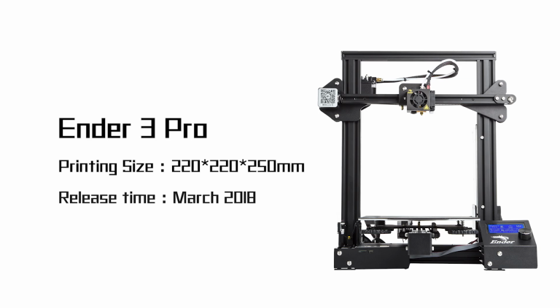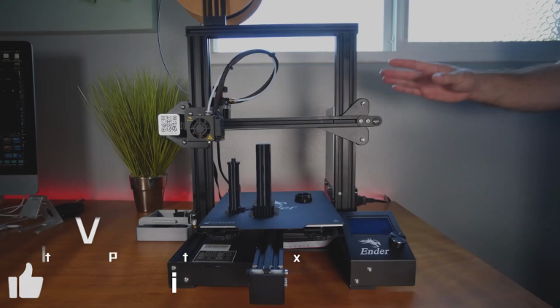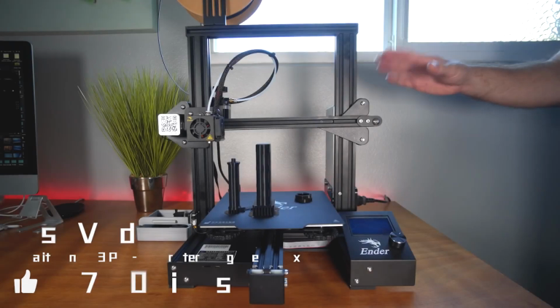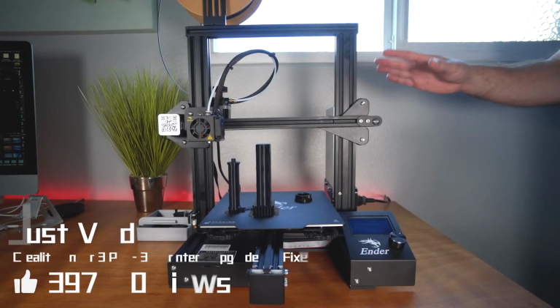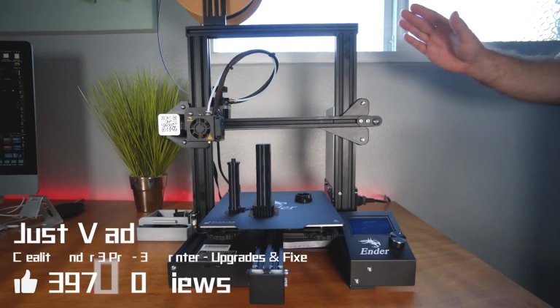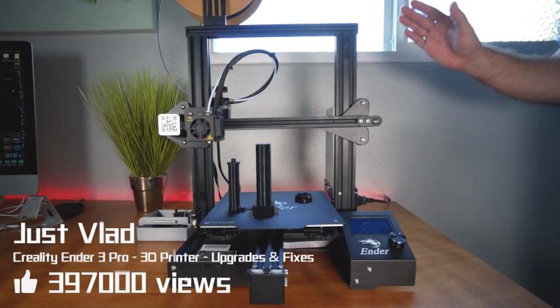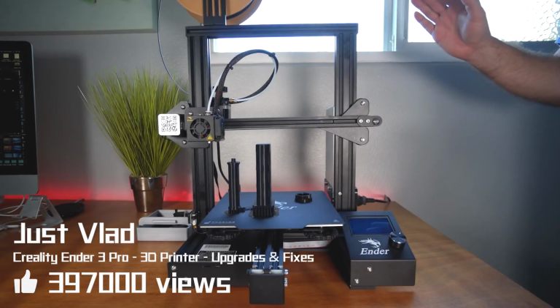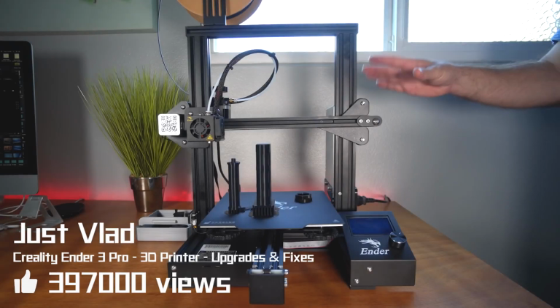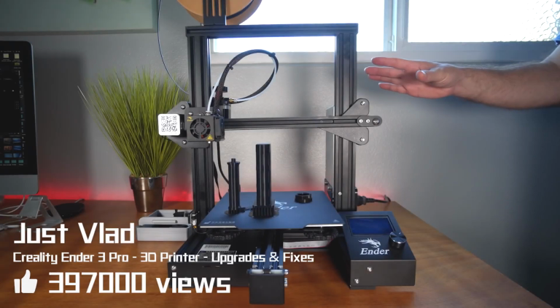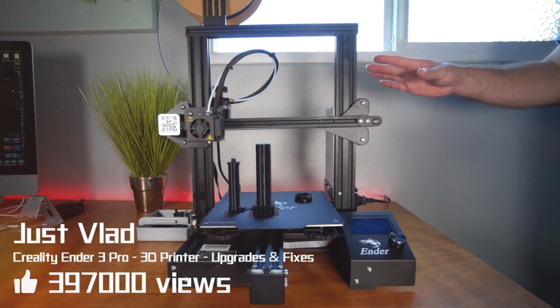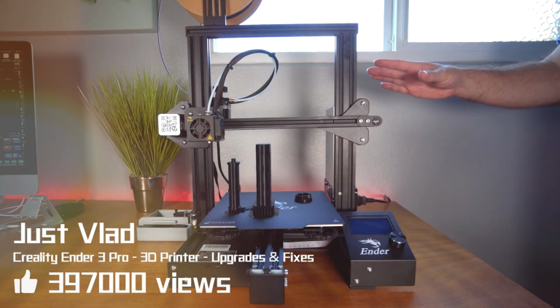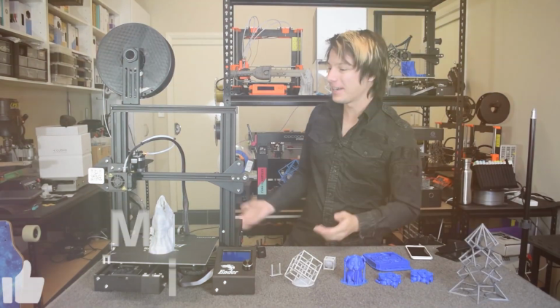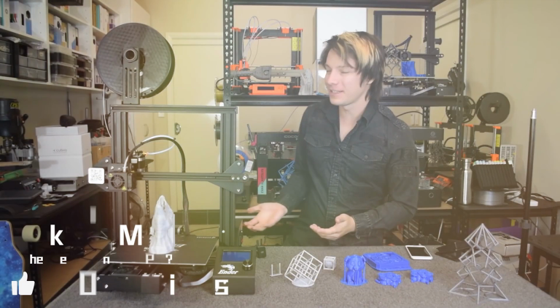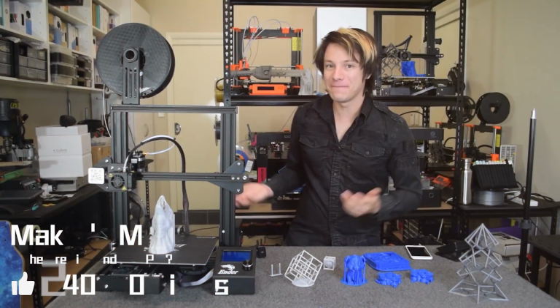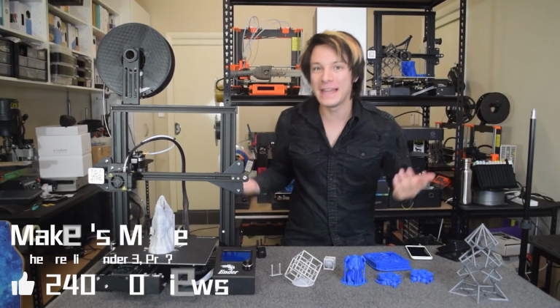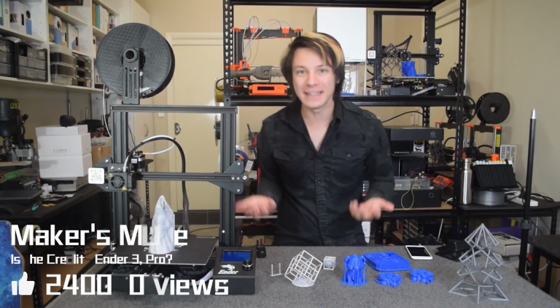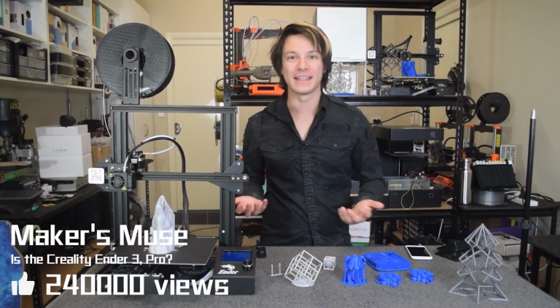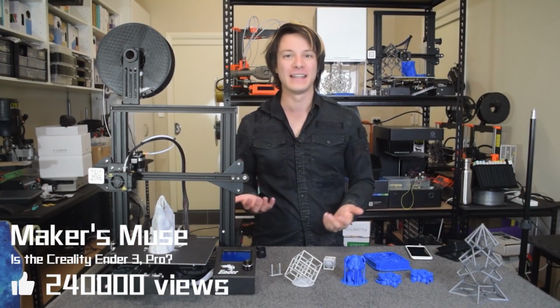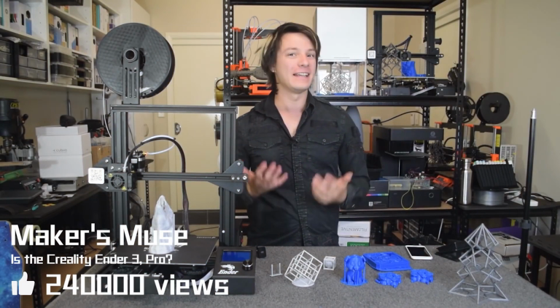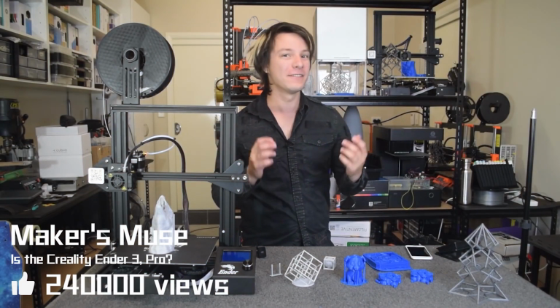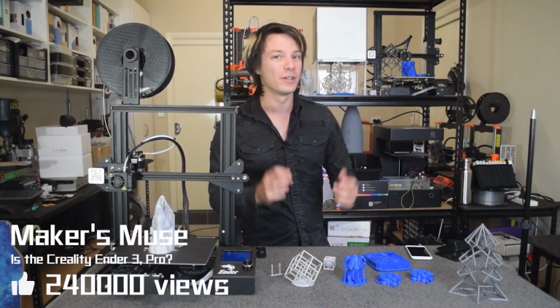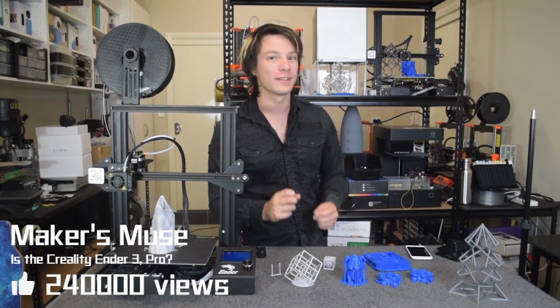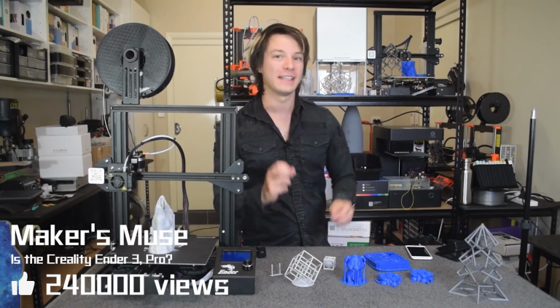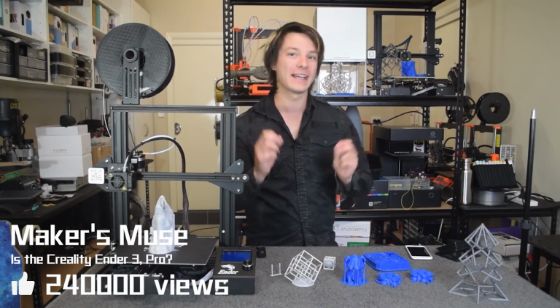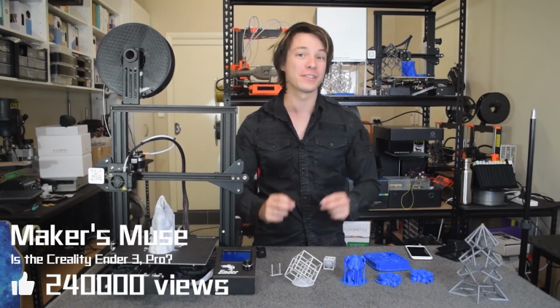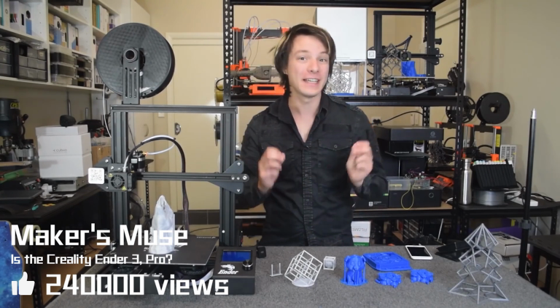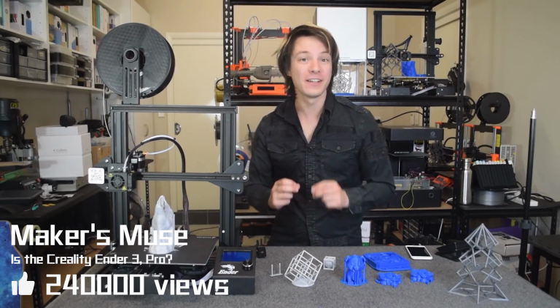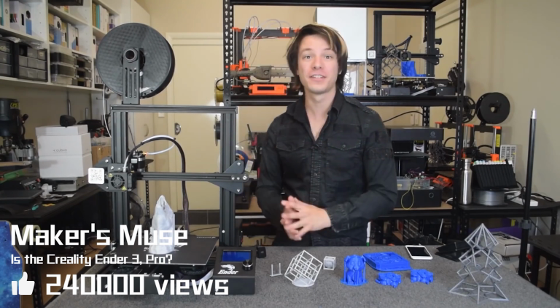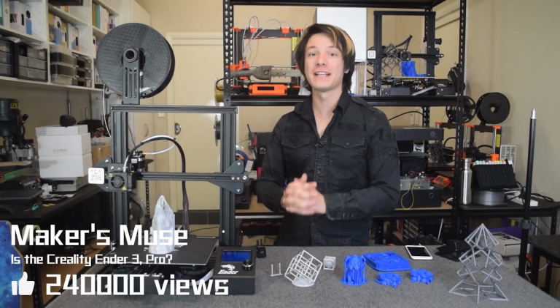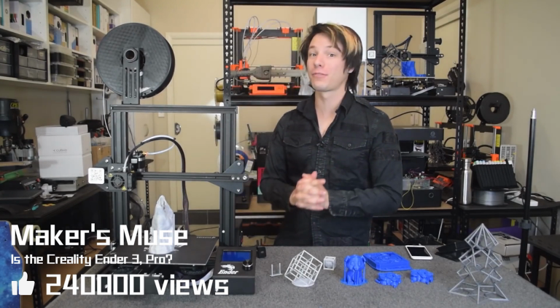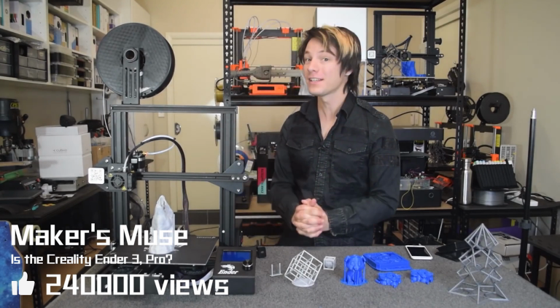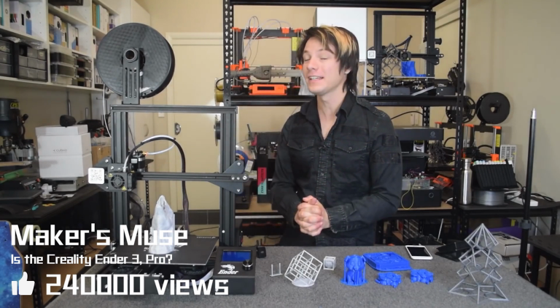Hey guys, welcome back to another 3D printing video. Does it actually mean anything, and is it worth the extra $60 US price?